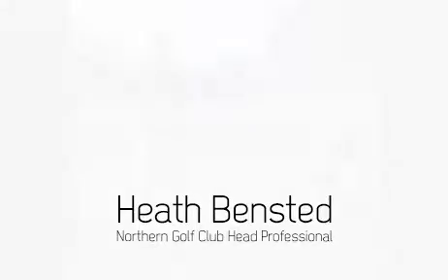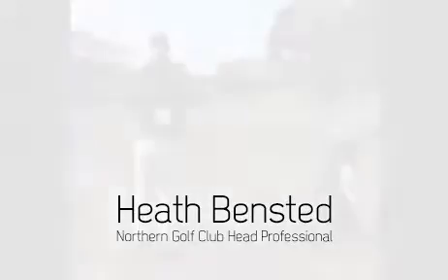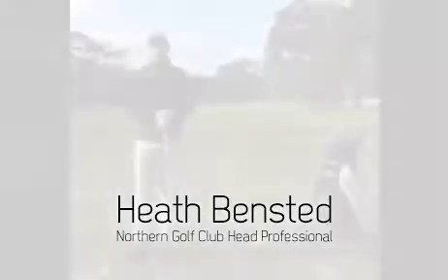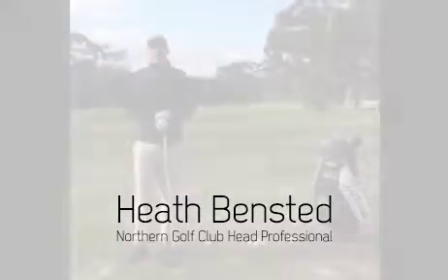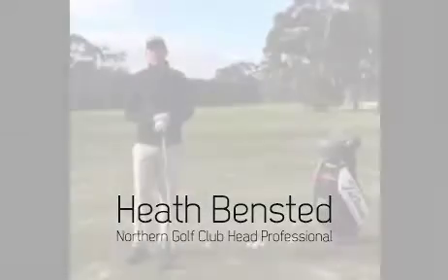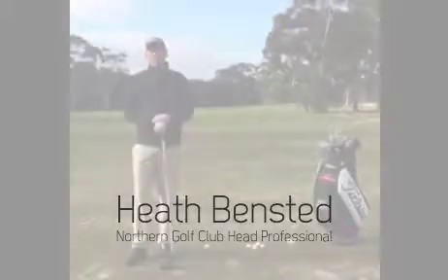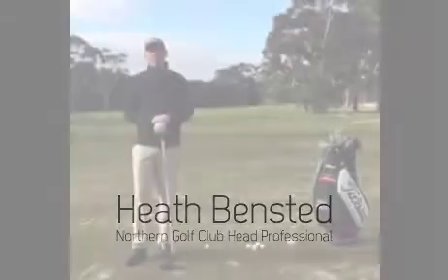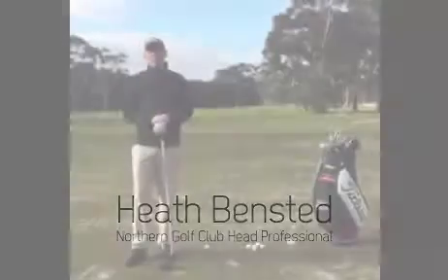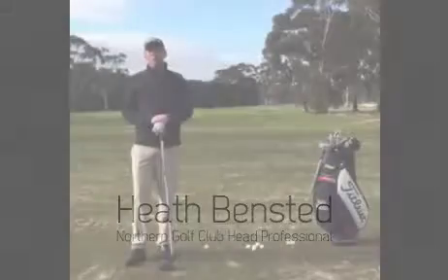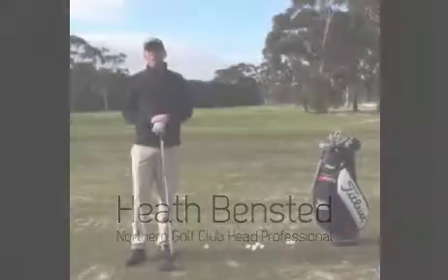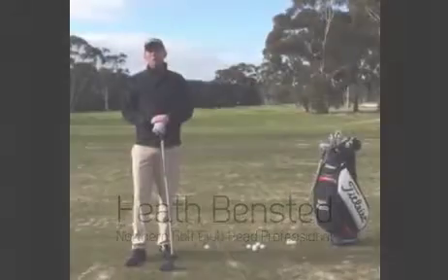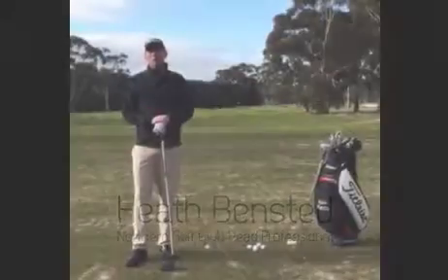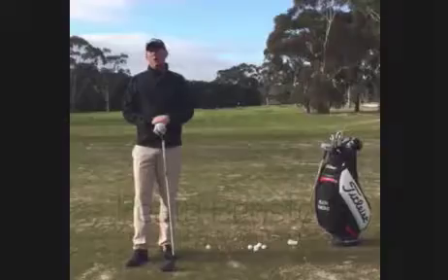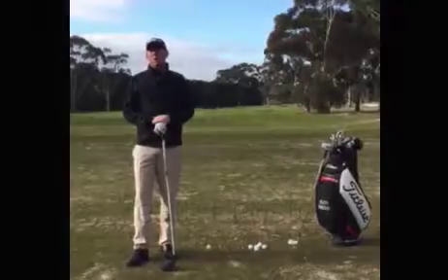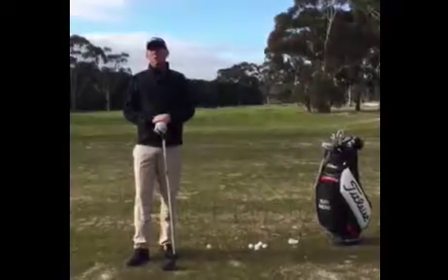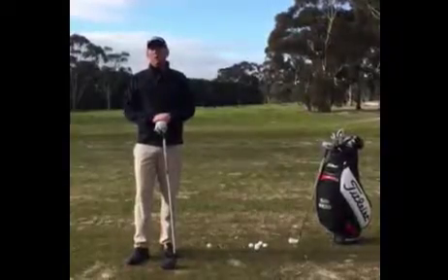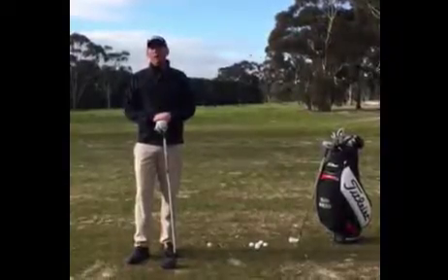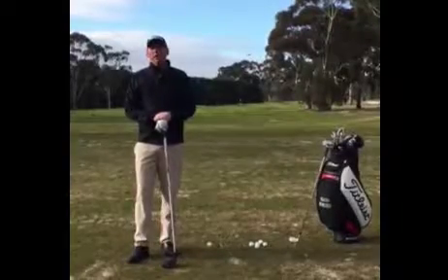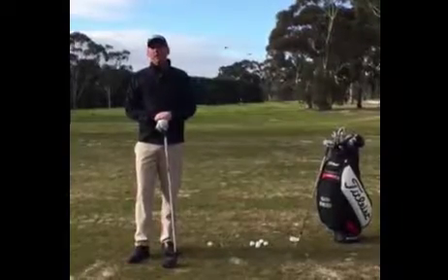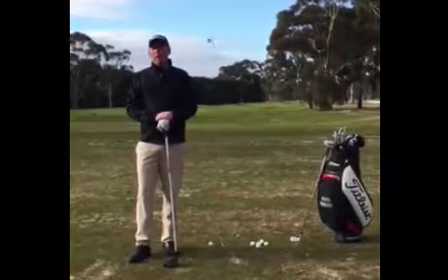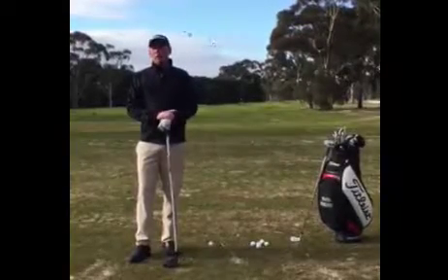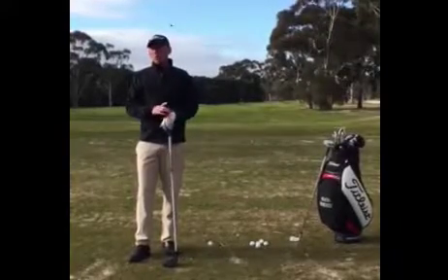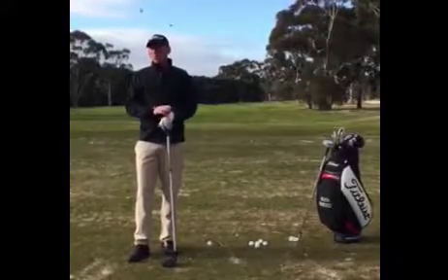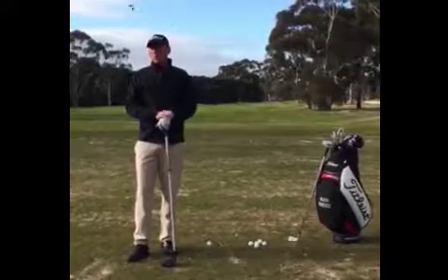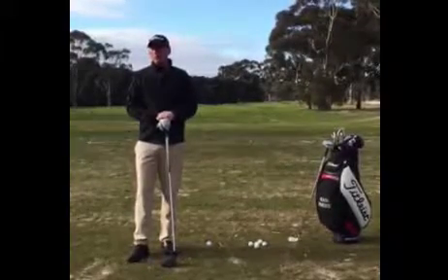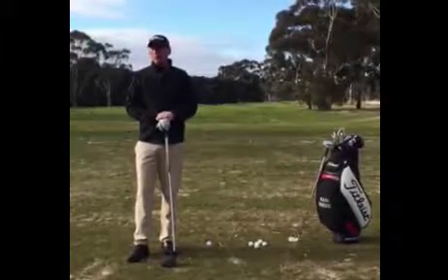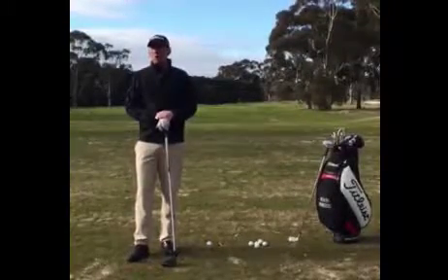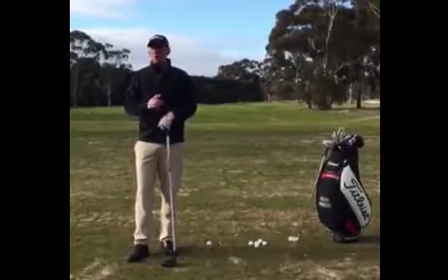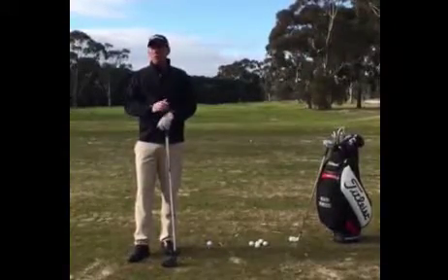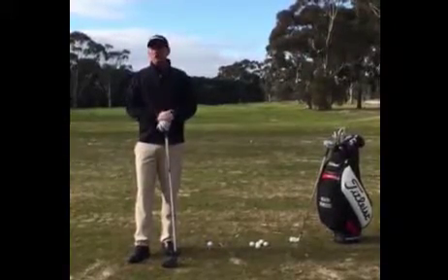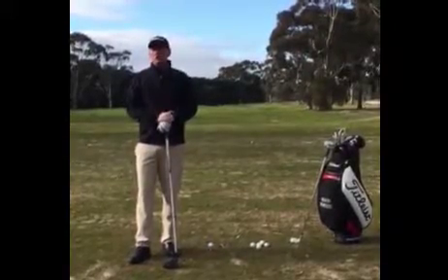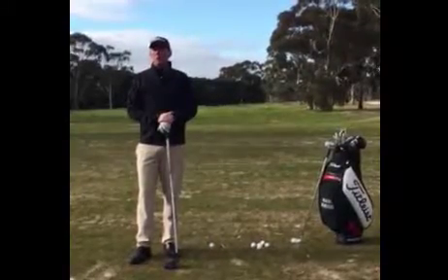Hi, my name is Heath Benson from the Northern OnCourse Golf Shop in Victoria. Today I'm going to give you a driver tip and why most people slice their driver.